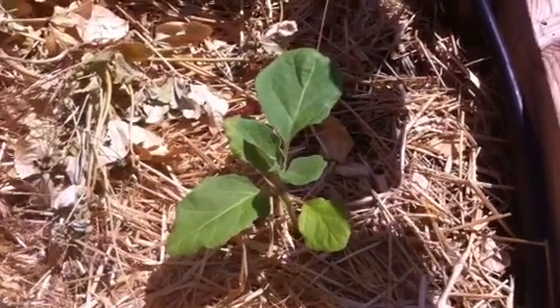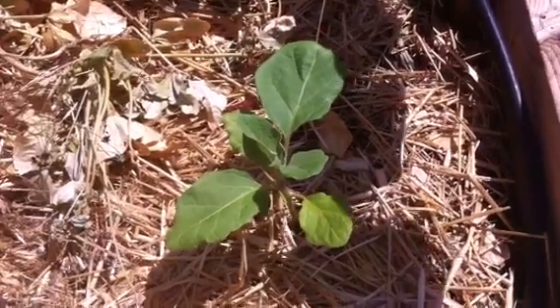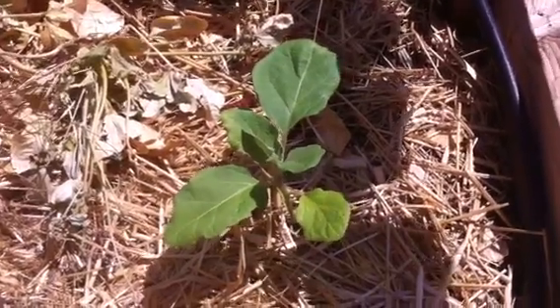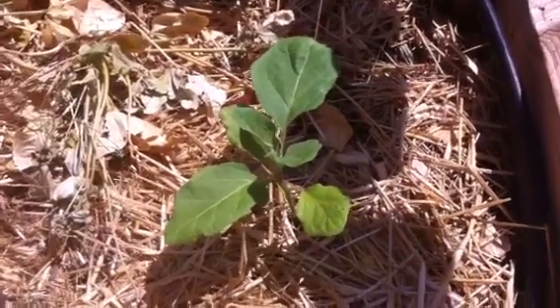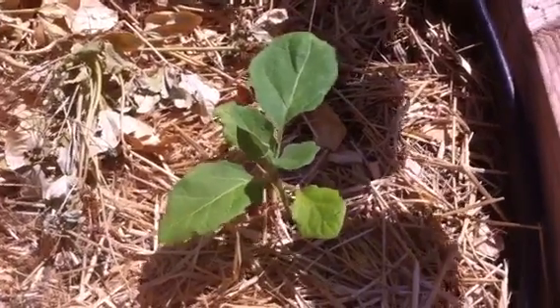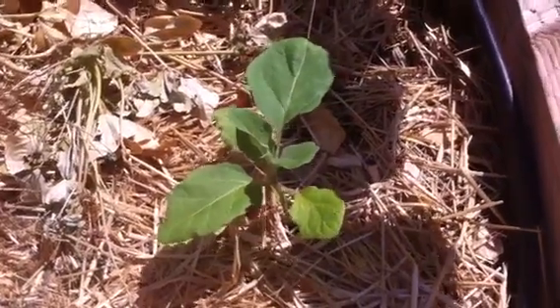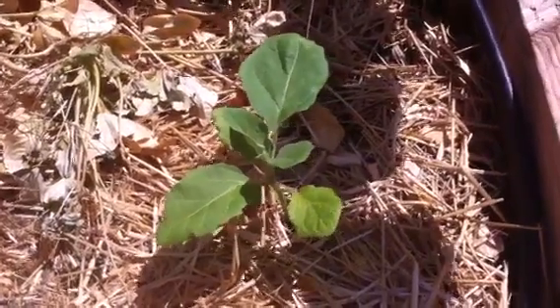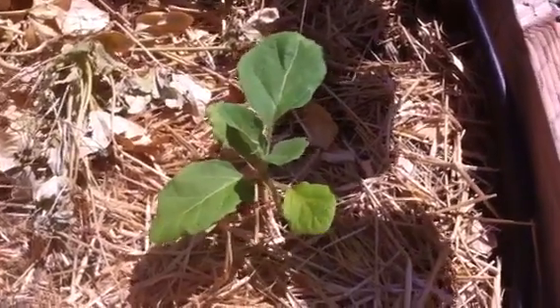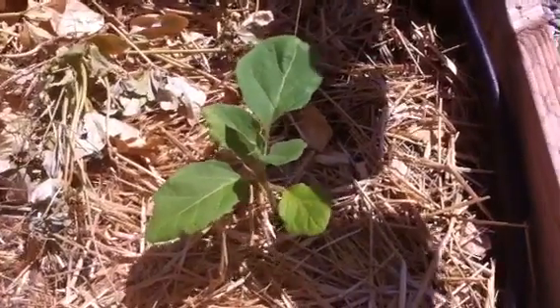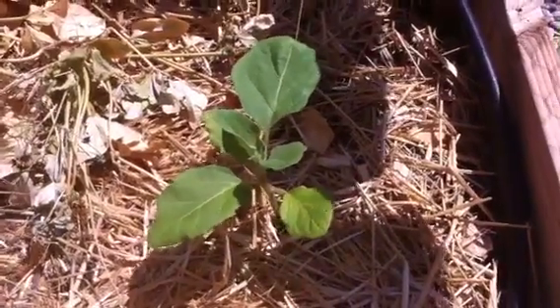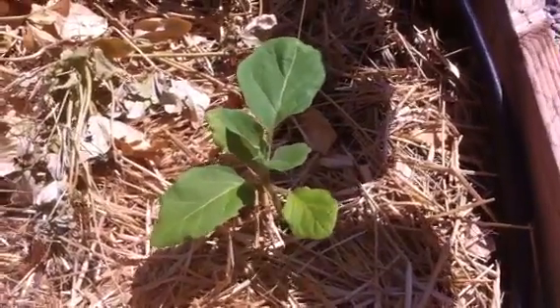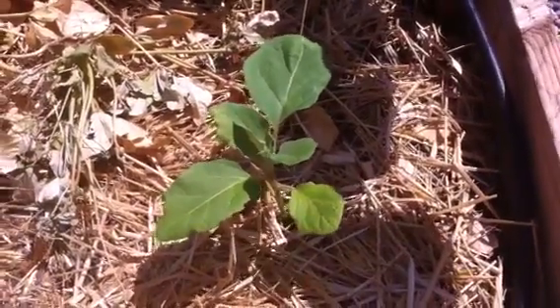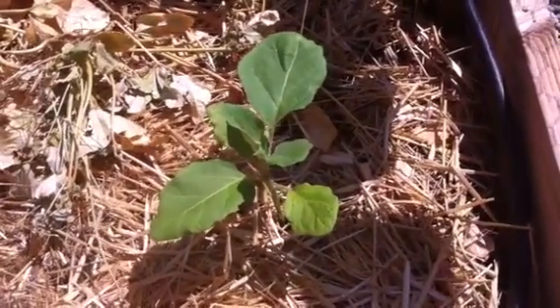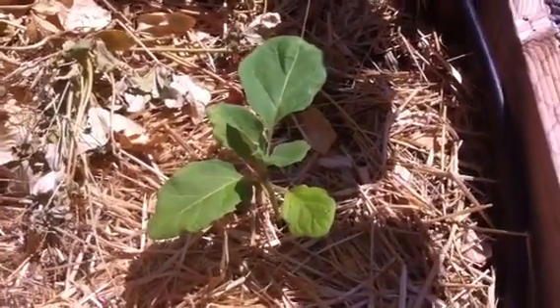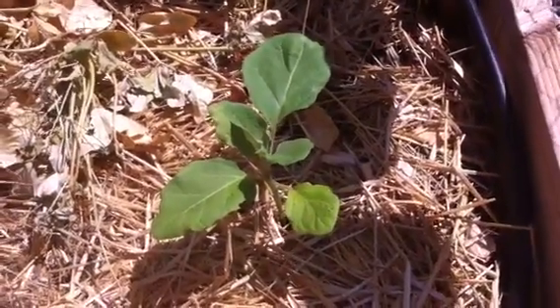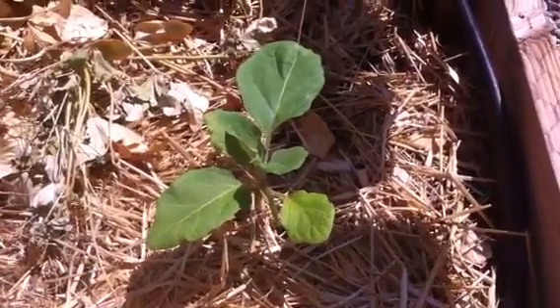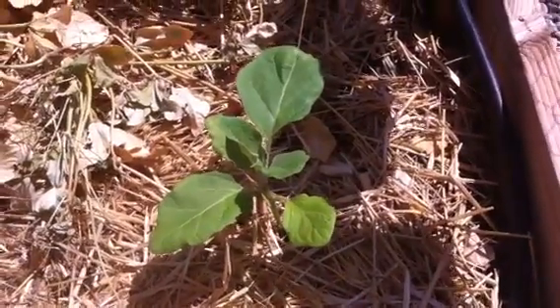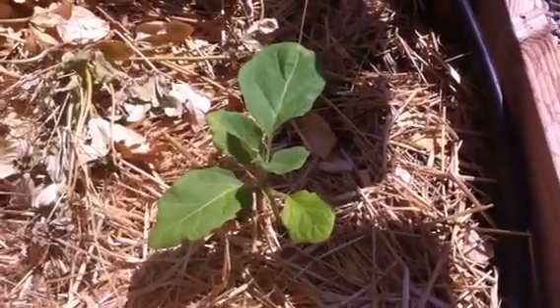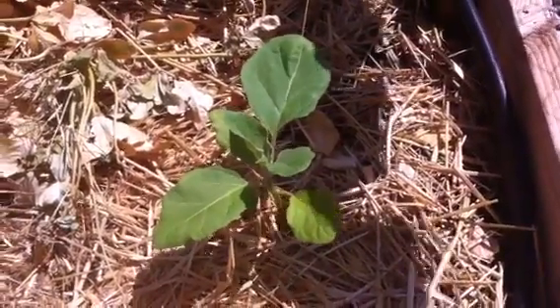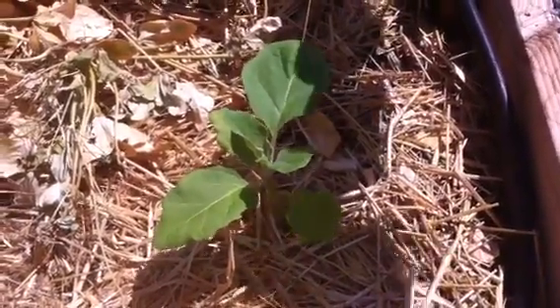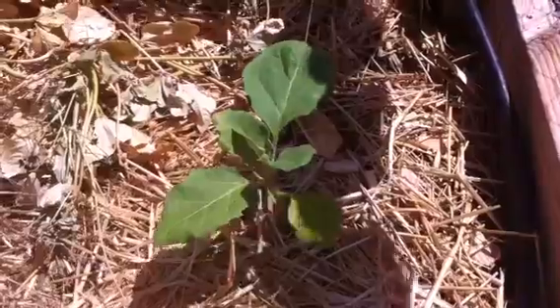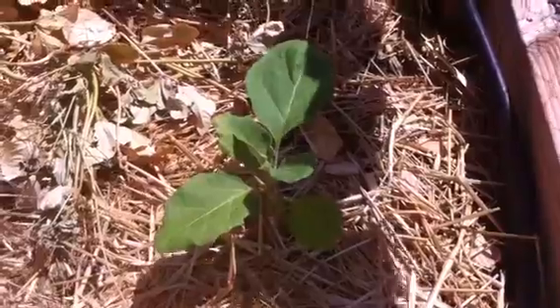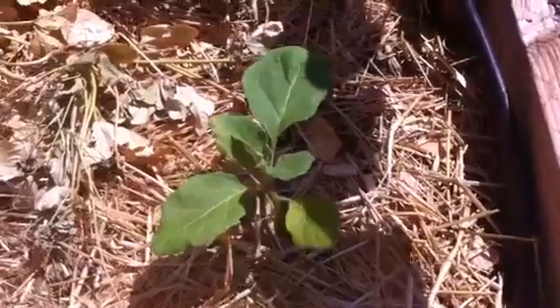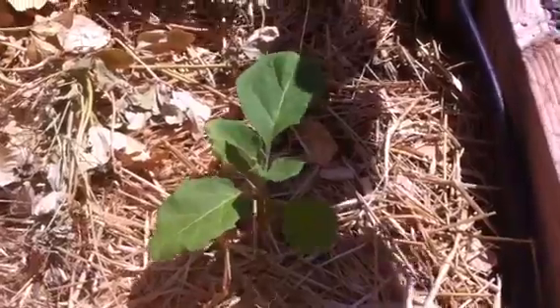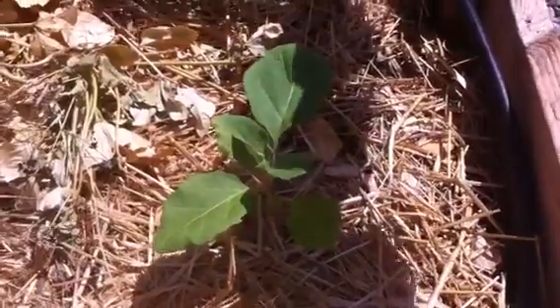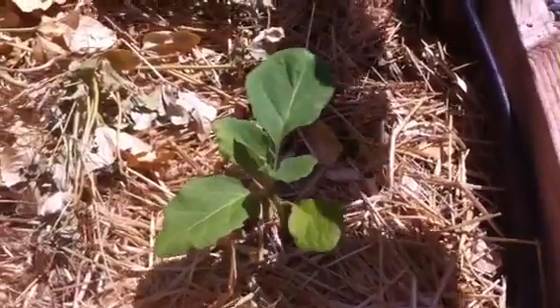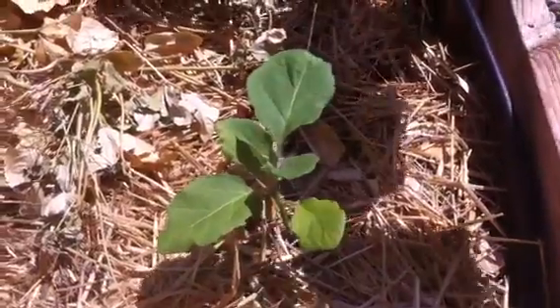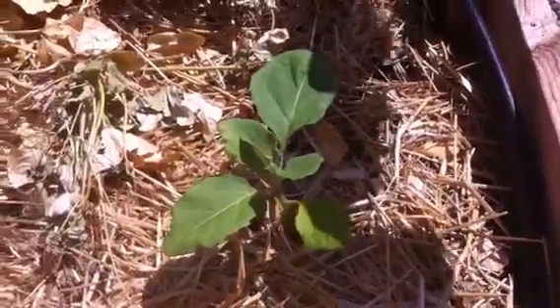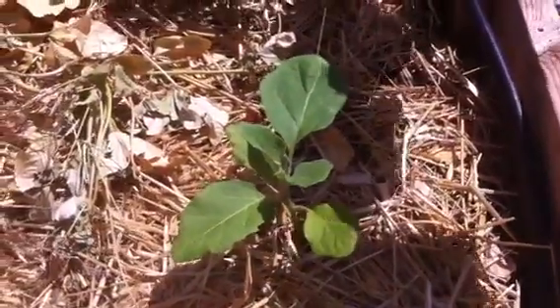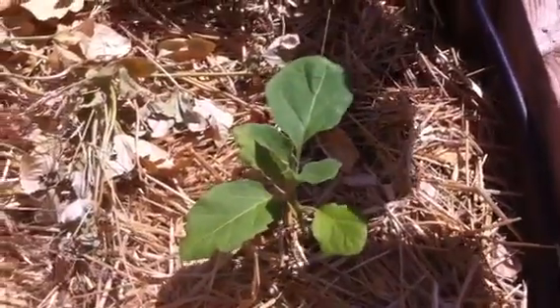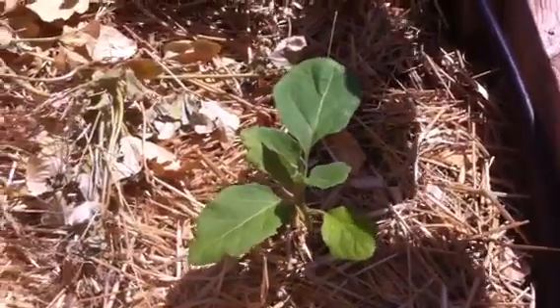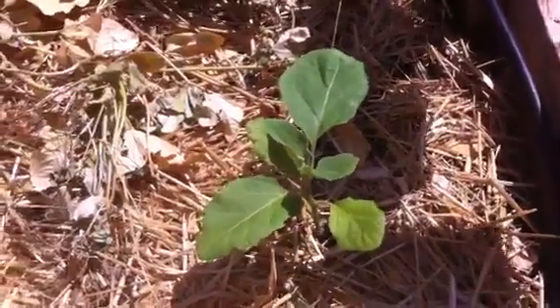Hey YouTubers, welcome back to our Desert Hava Garden. I would like to show you a little update on eggplant and okra today.